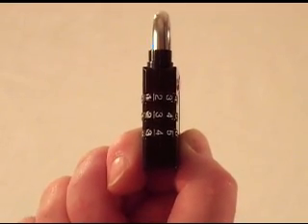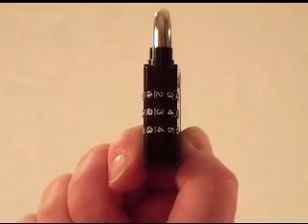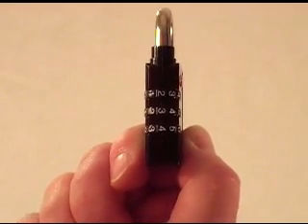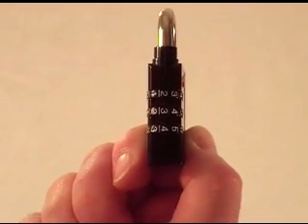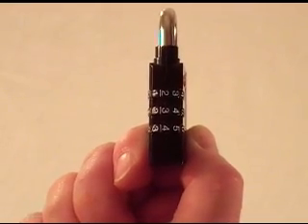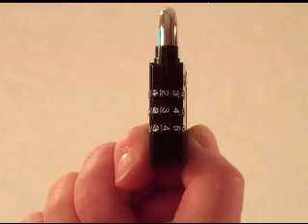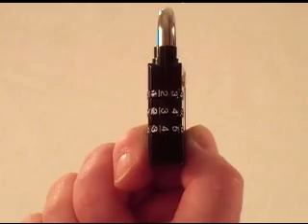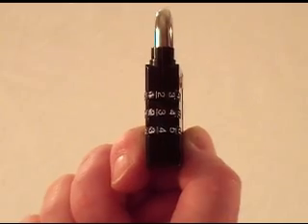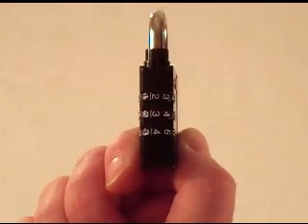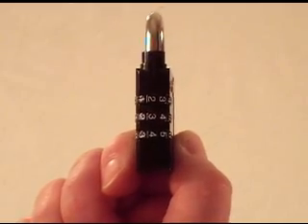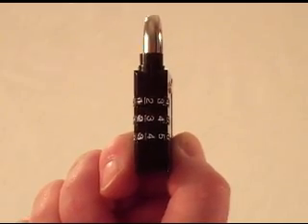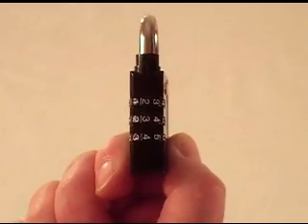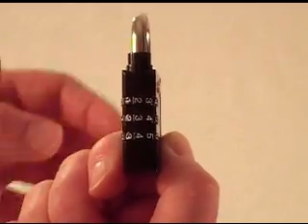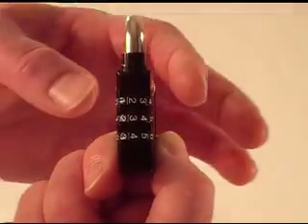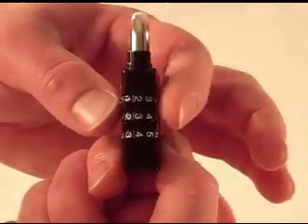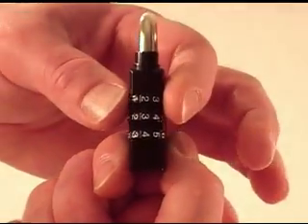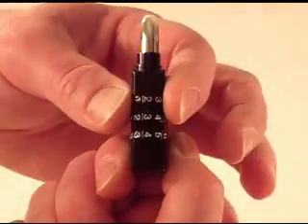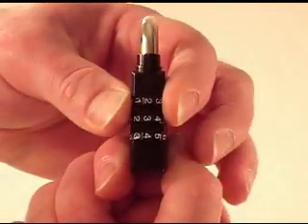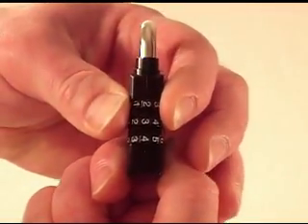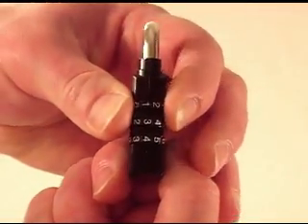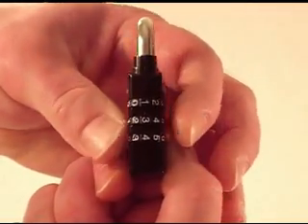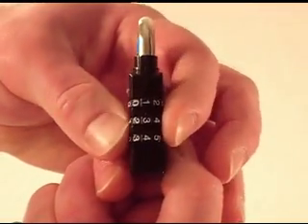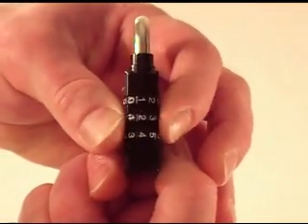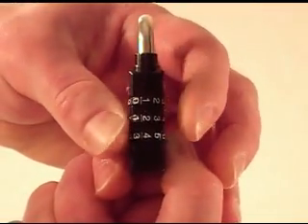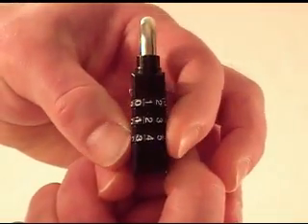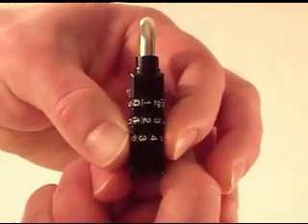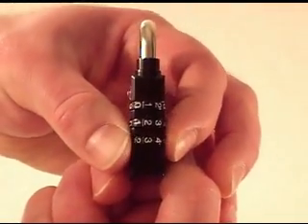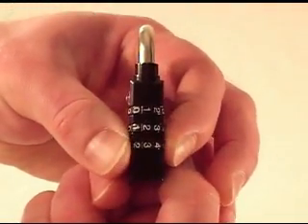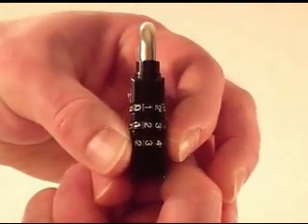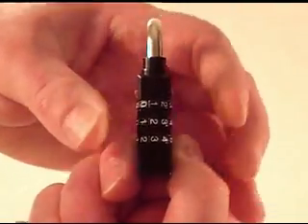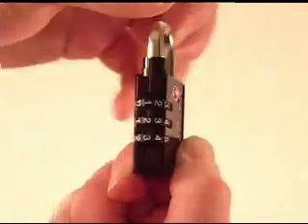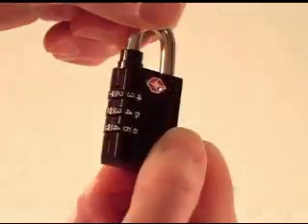Turn the dials to the new combination you just set. Unlocking your TSA lock is as easy as one, two, three.